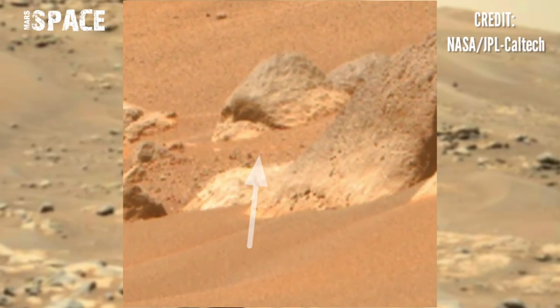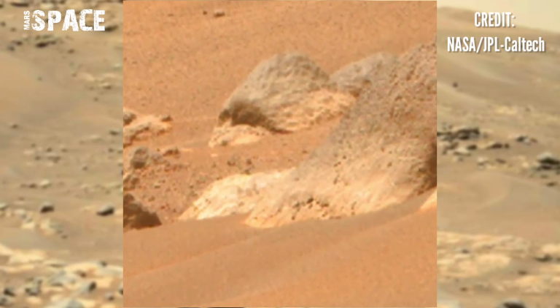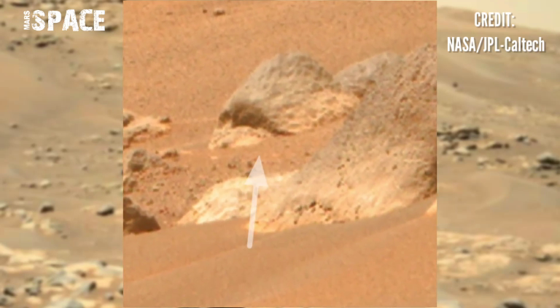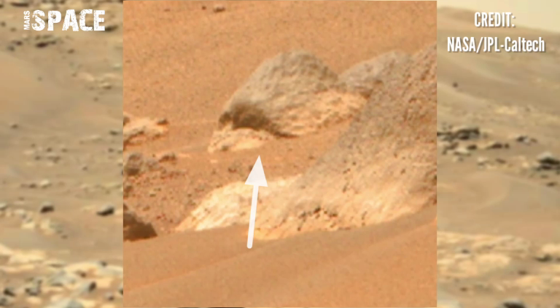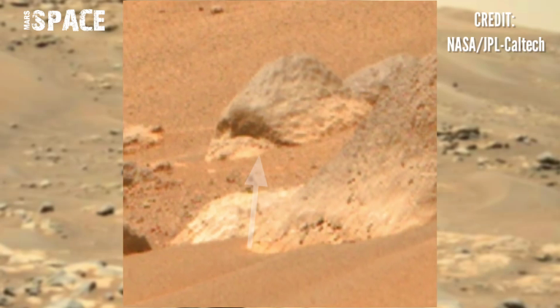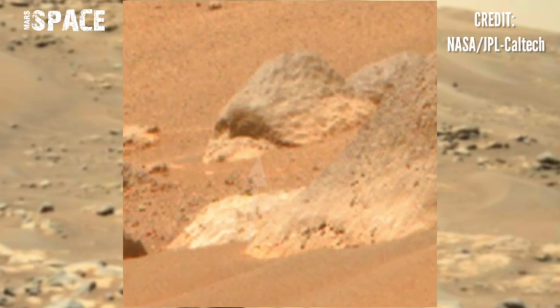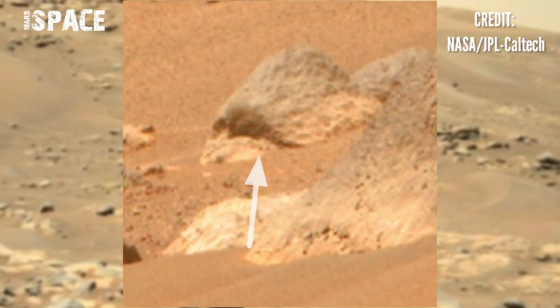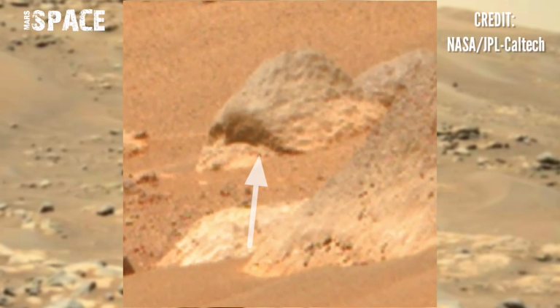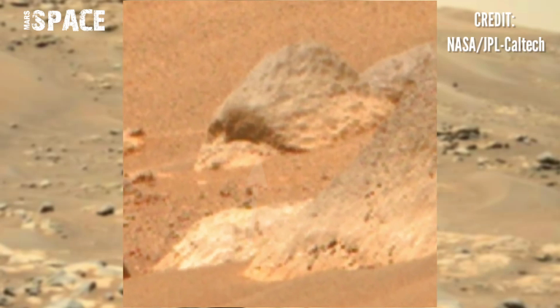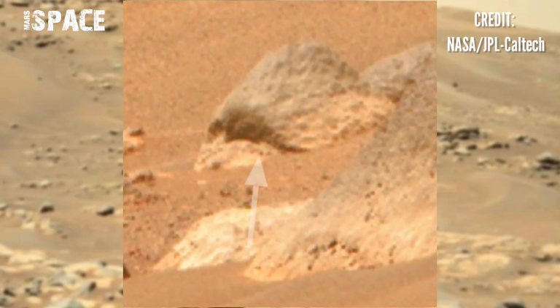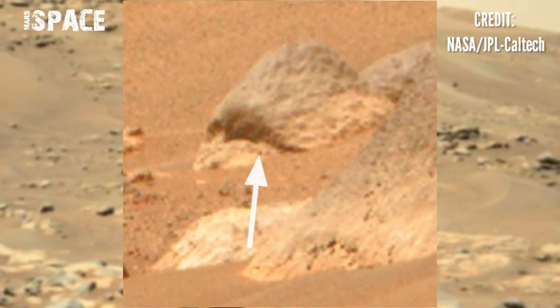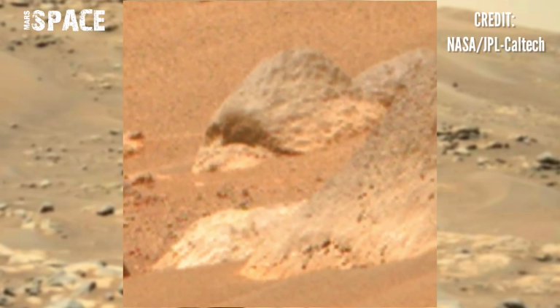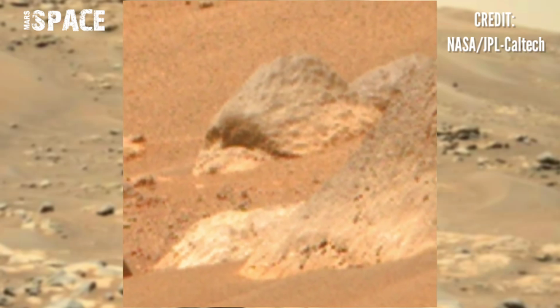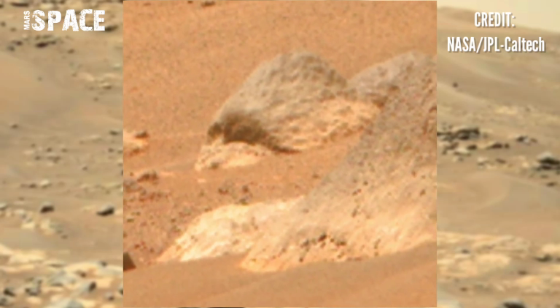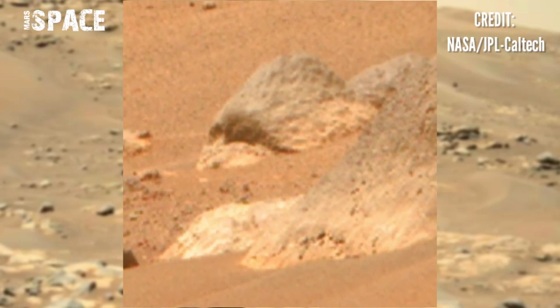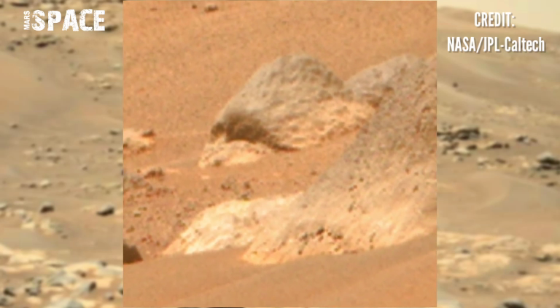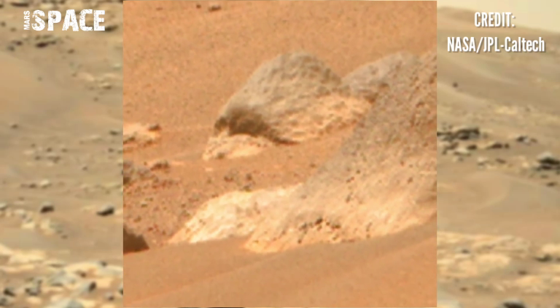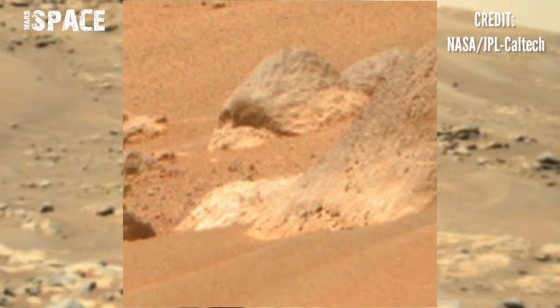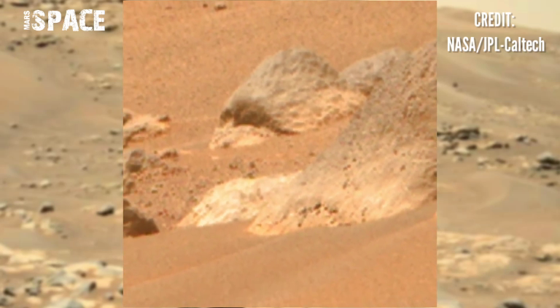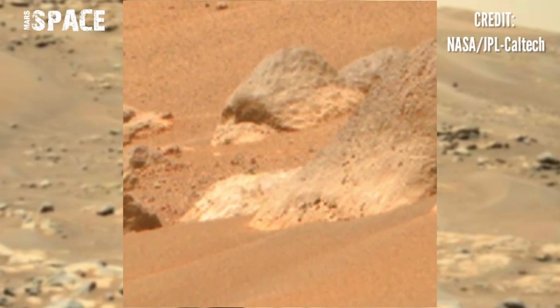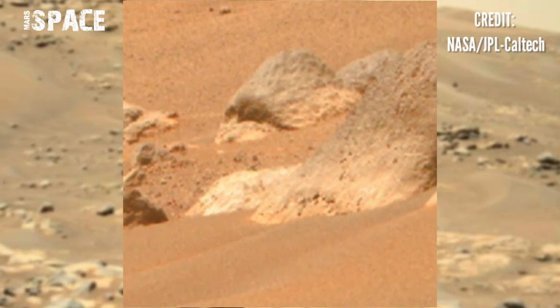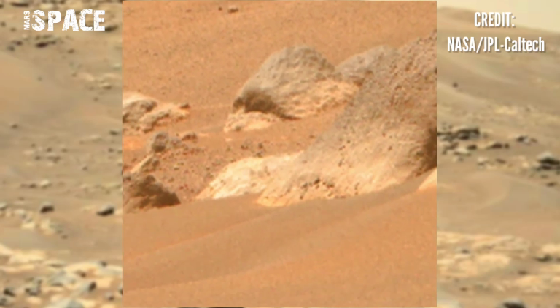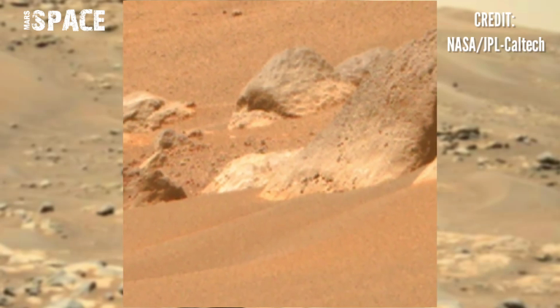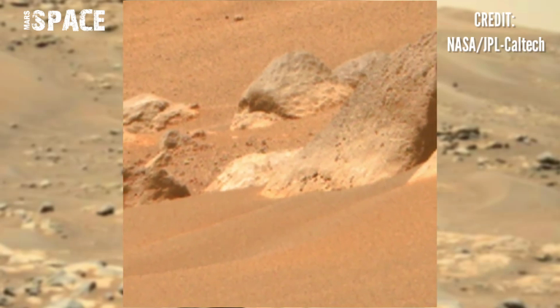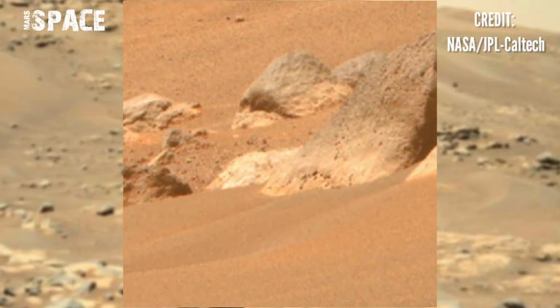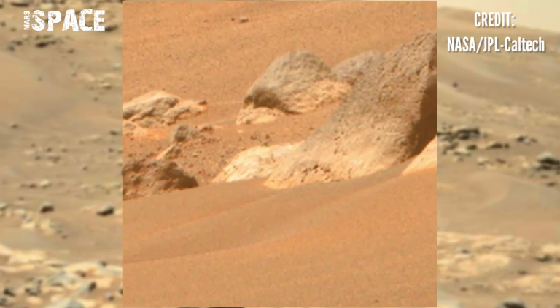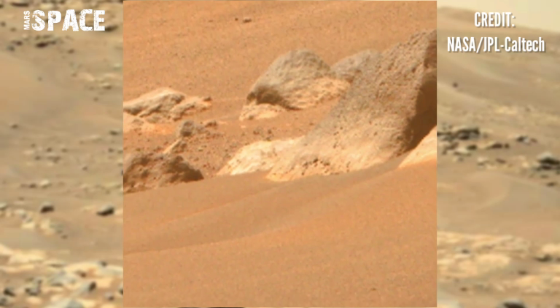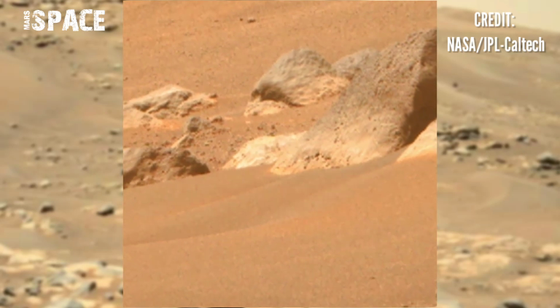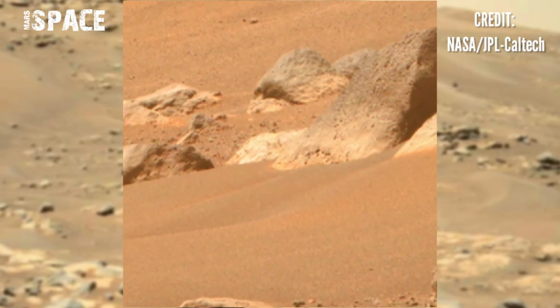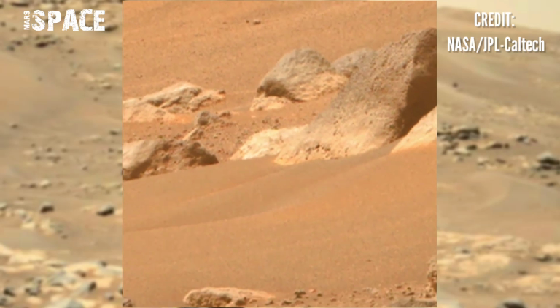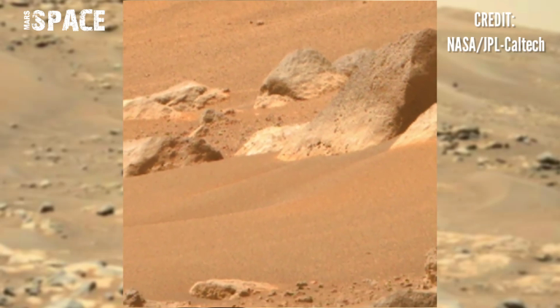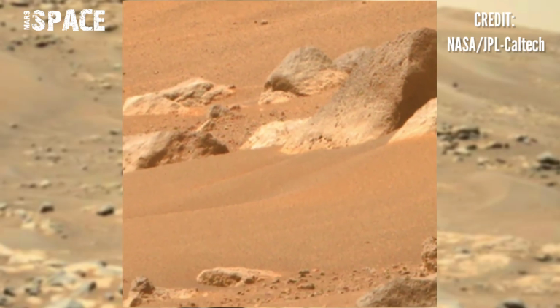Possible fossils of a gorilla? Possible gorilla on Mars? What's your thoughts about it? Are these just gorilla-shaped rocky formations? Possible life on Mars?